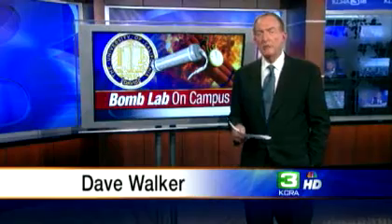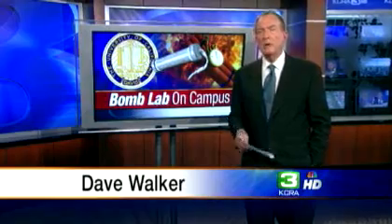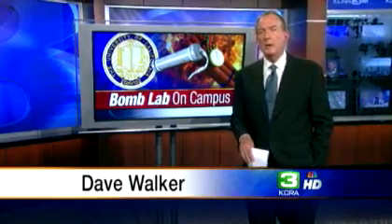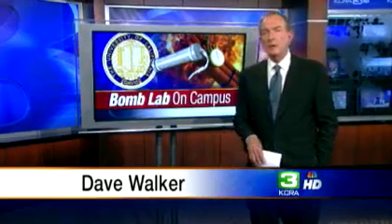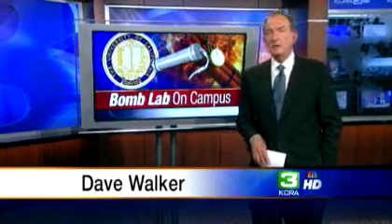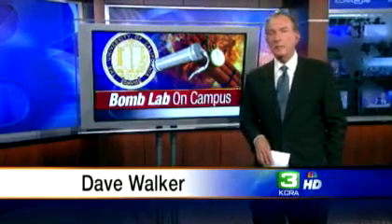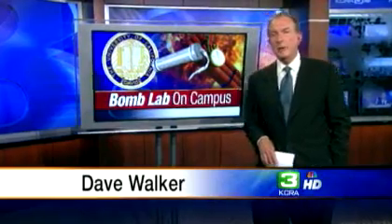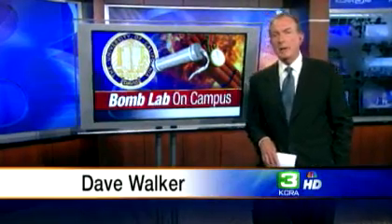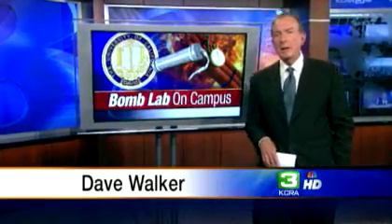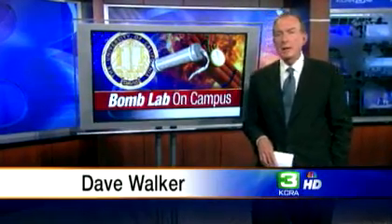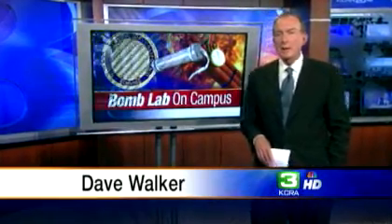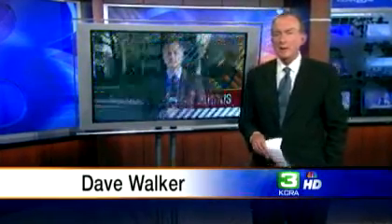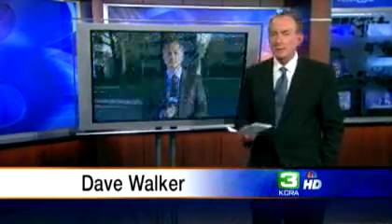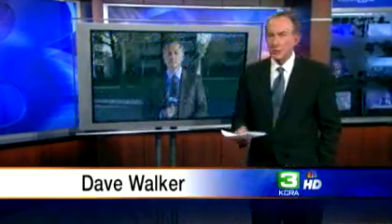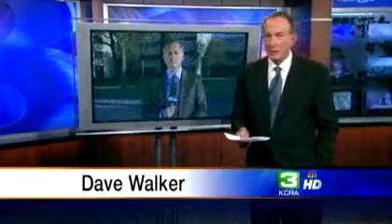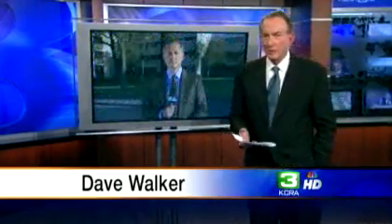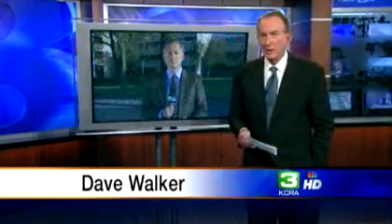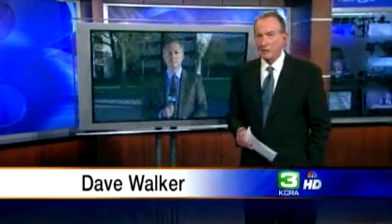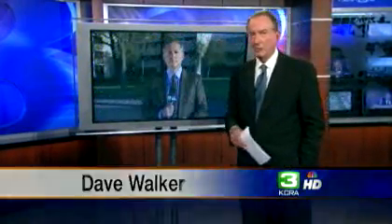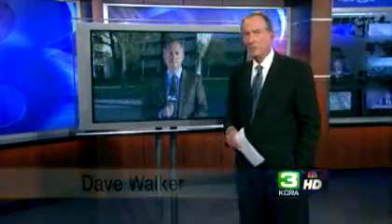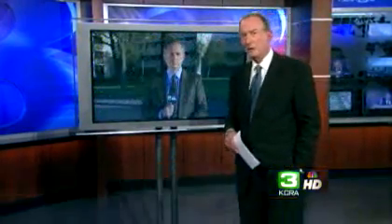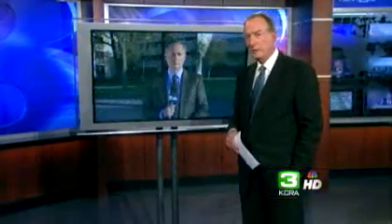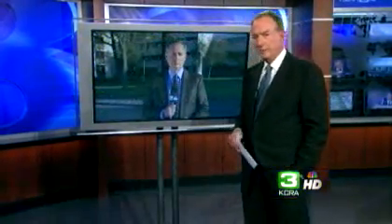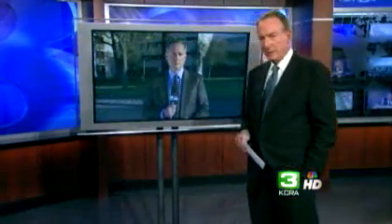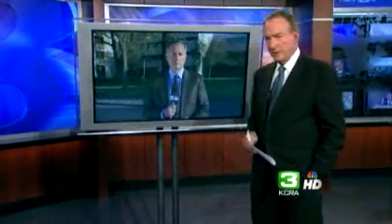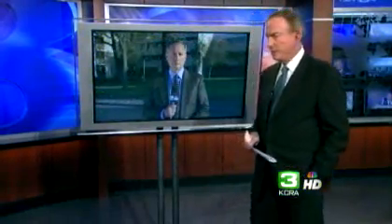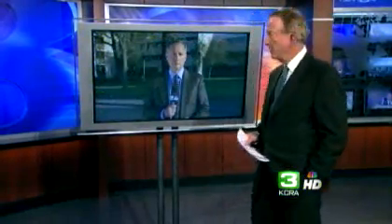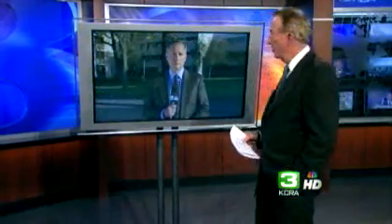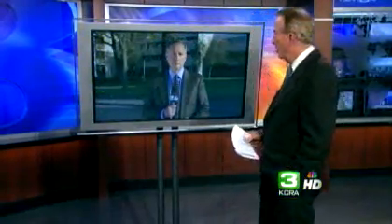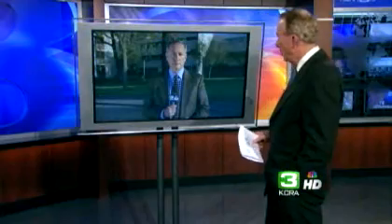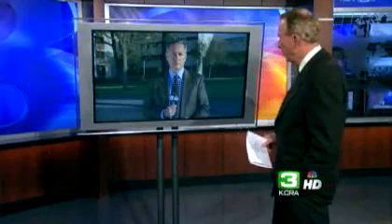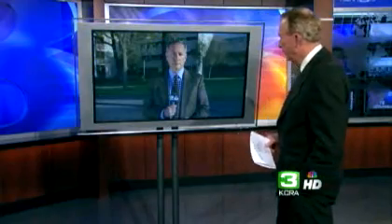KCRA3's Tom DuHaine is joining us now. They found a small armory there.